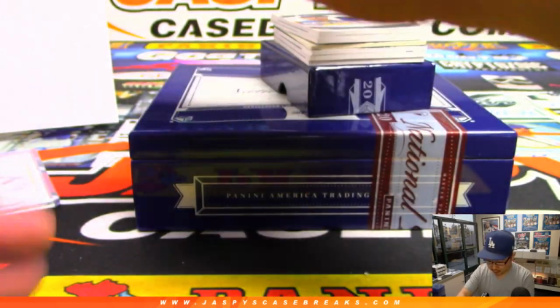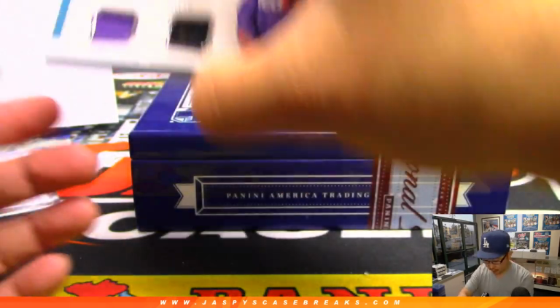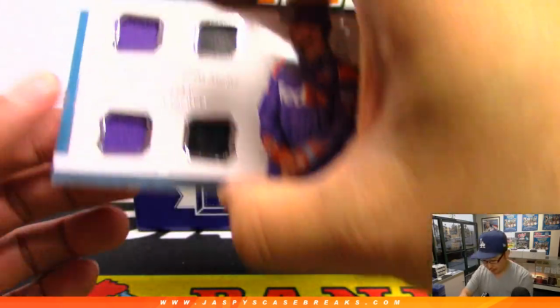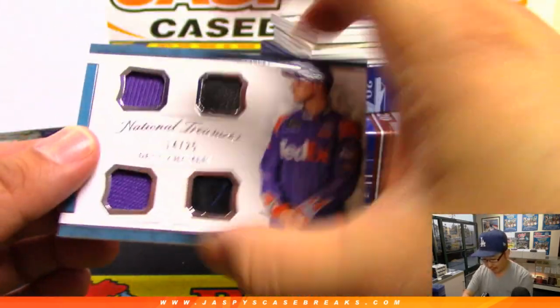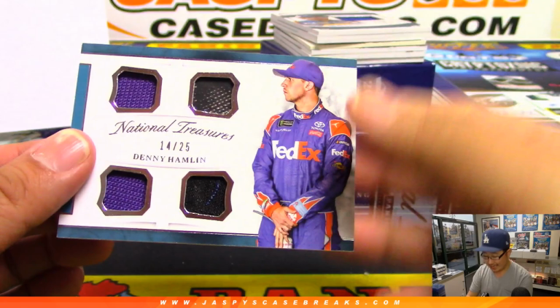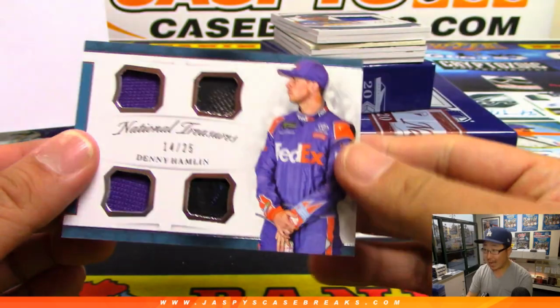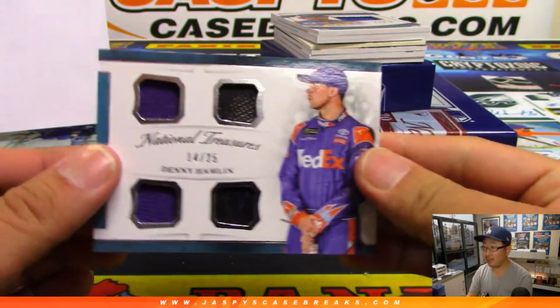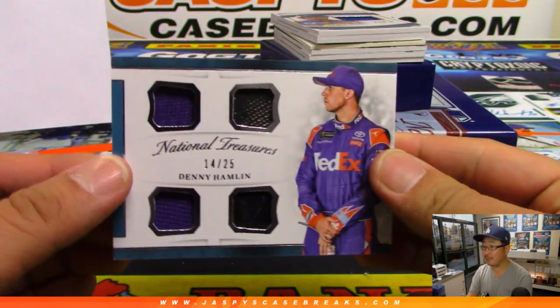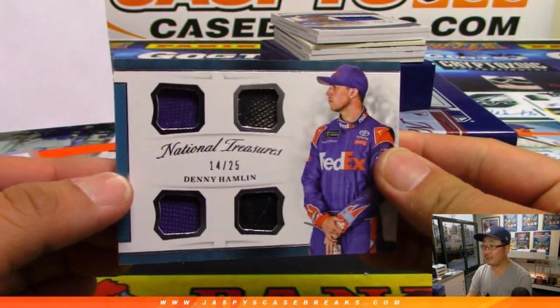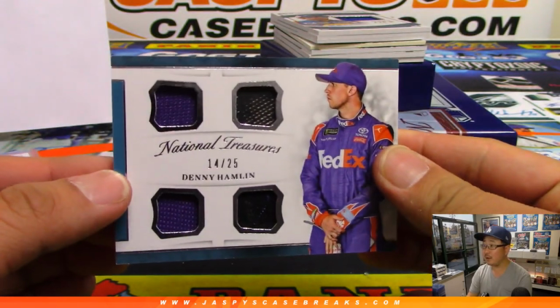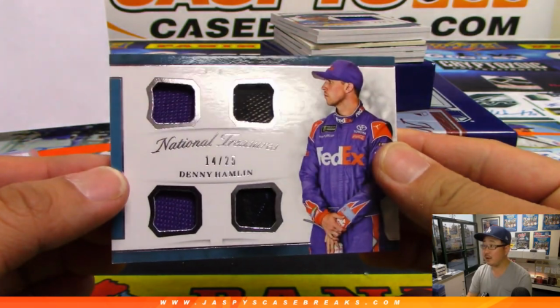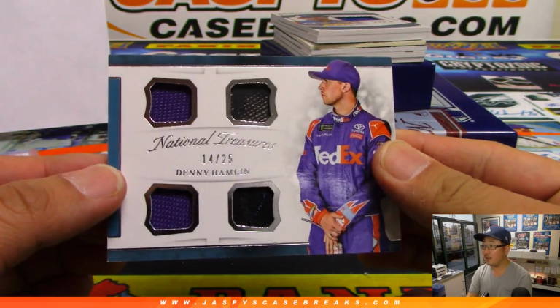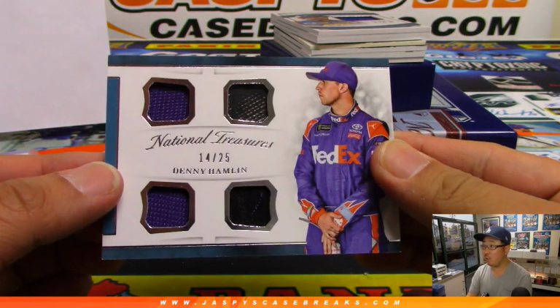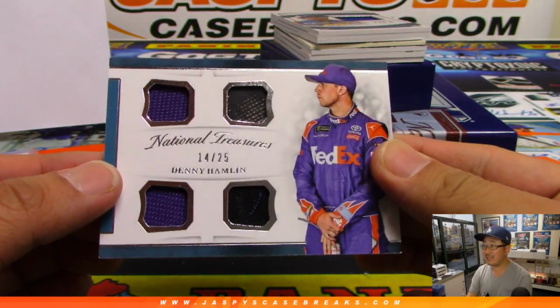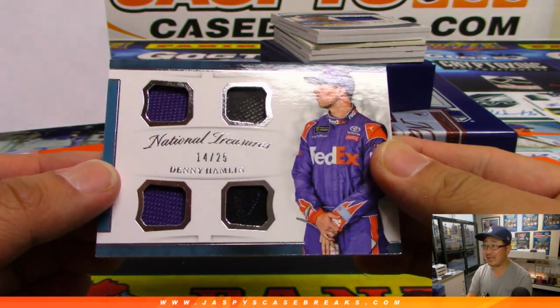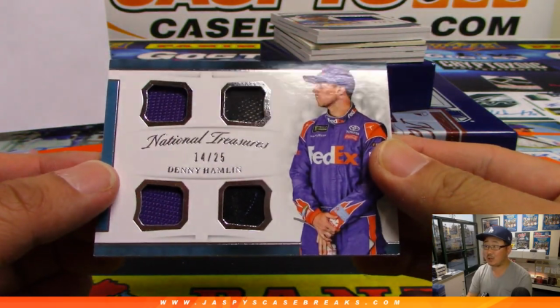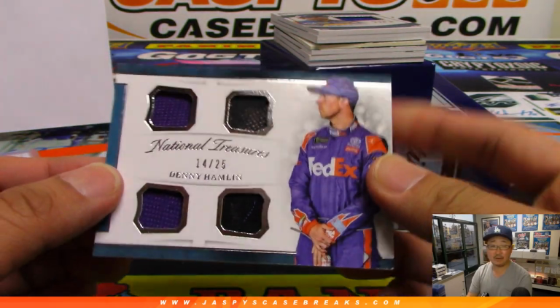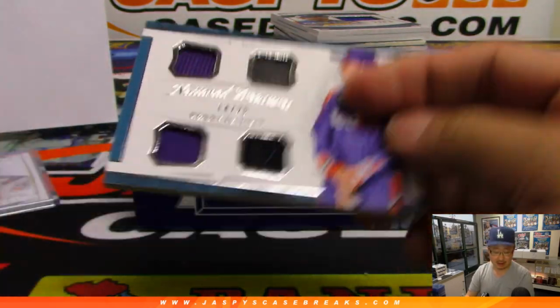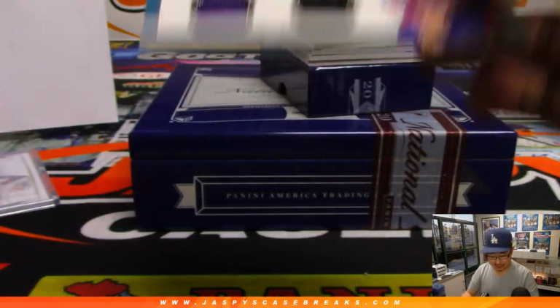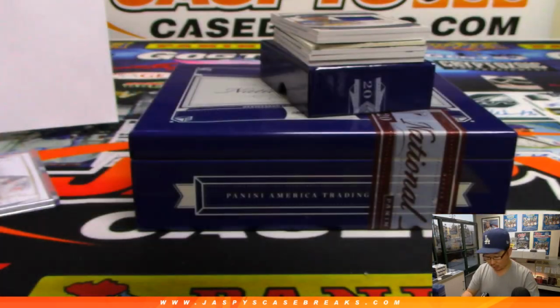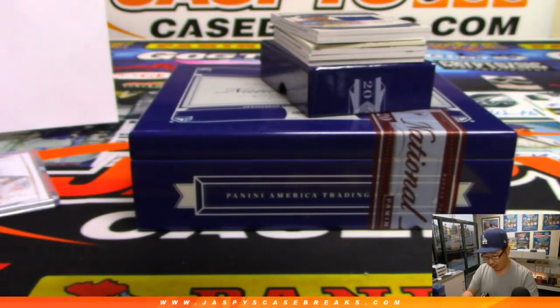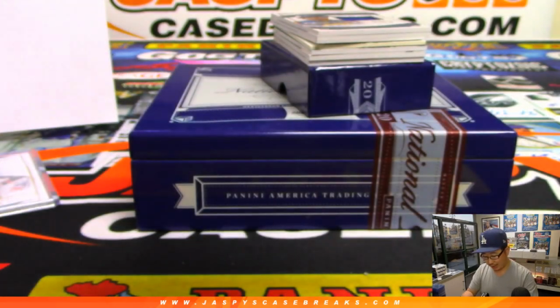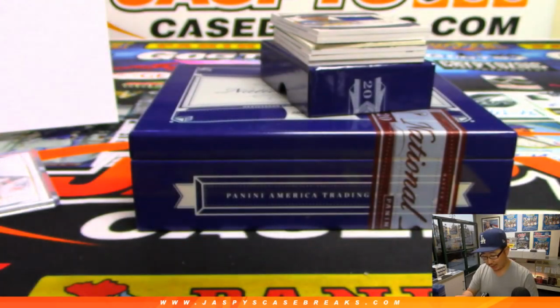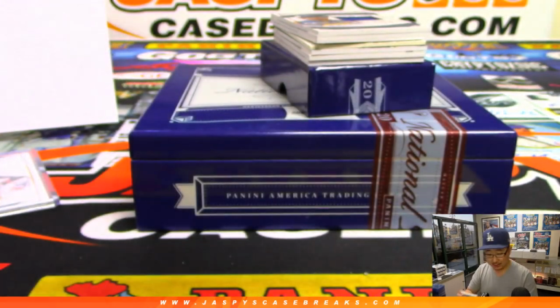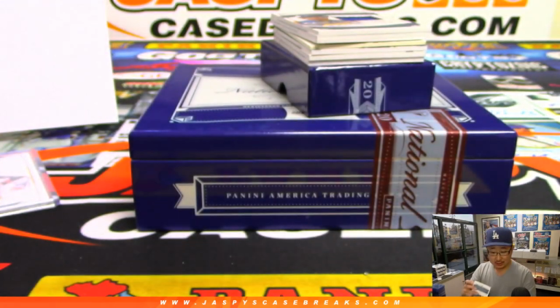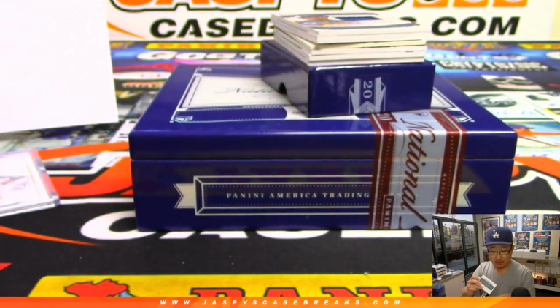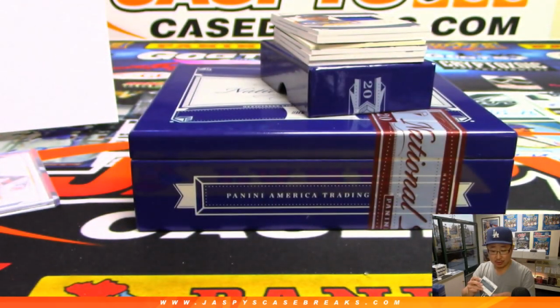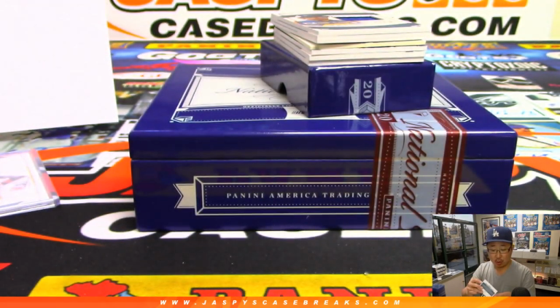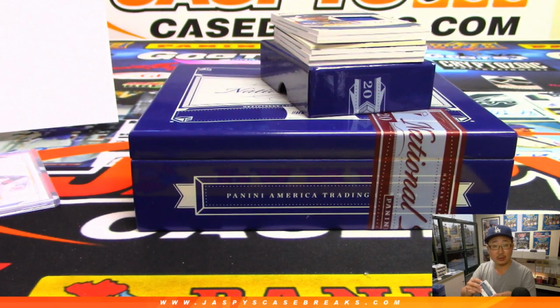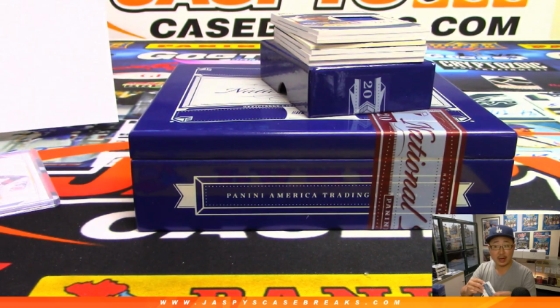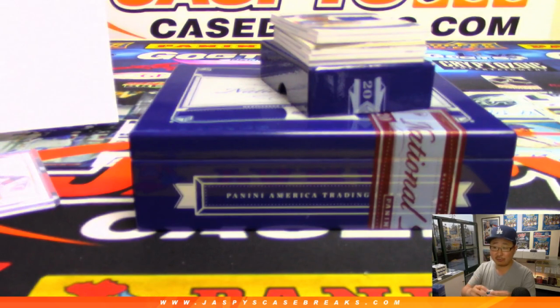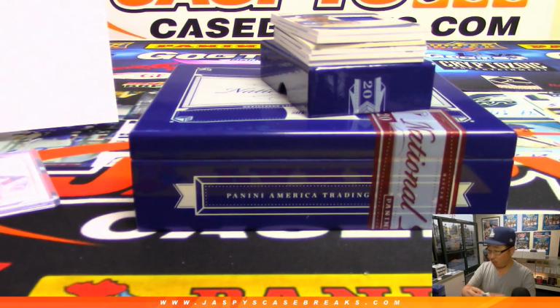We got Denny Hamlin, 14 out of 25. Nice quad relic, going to Colton in number four.